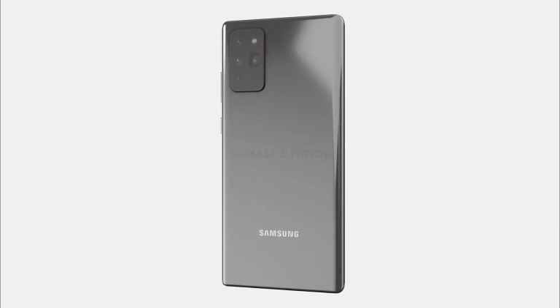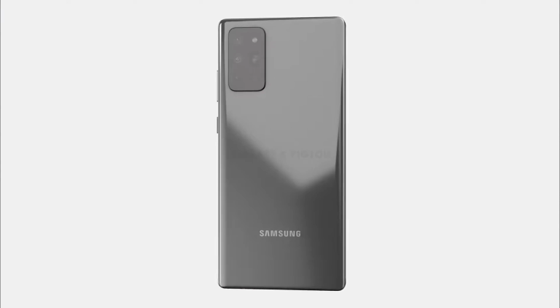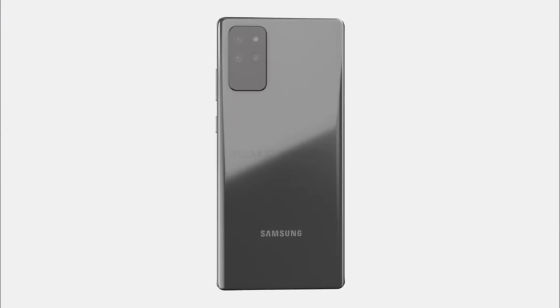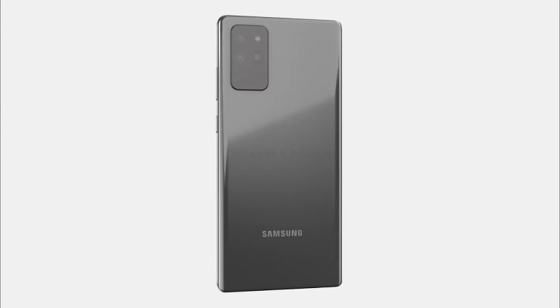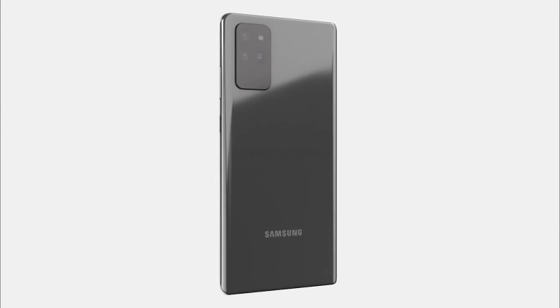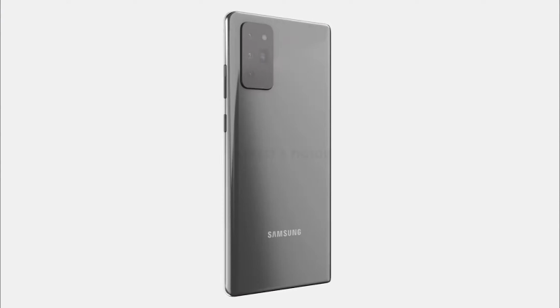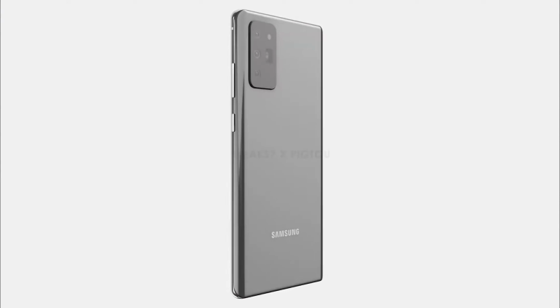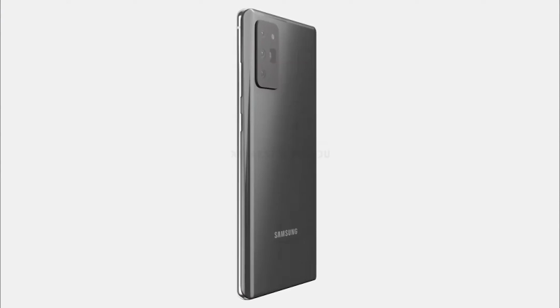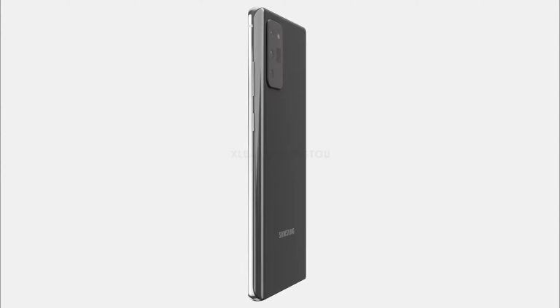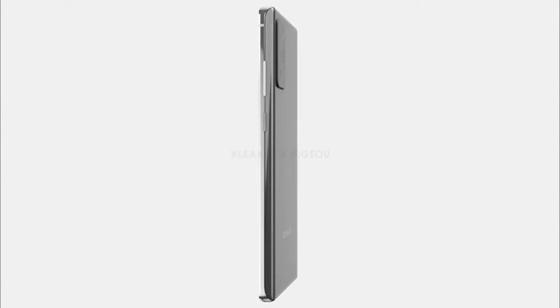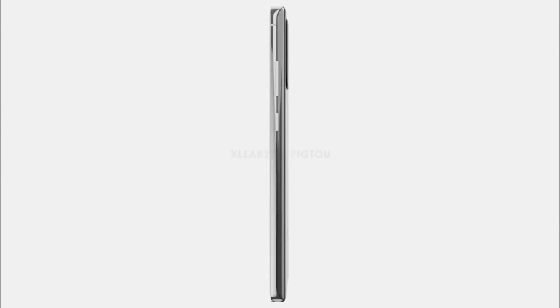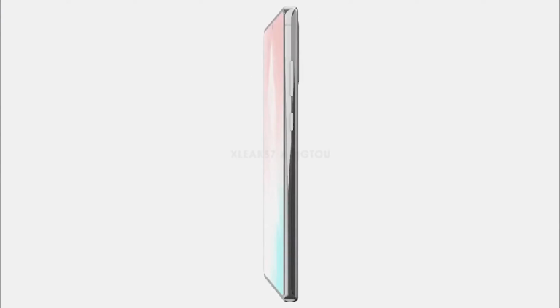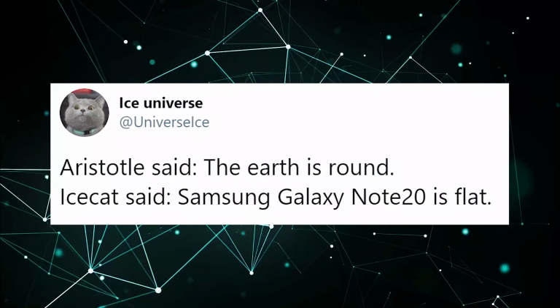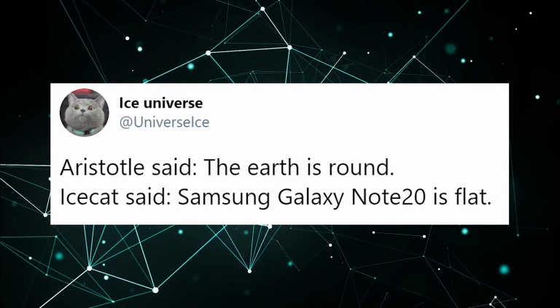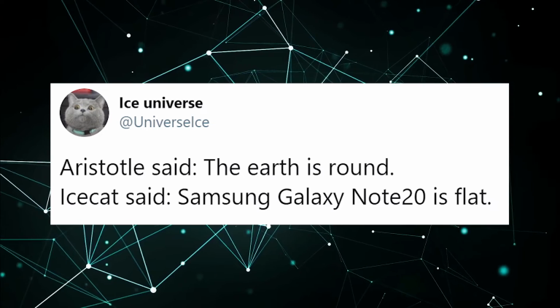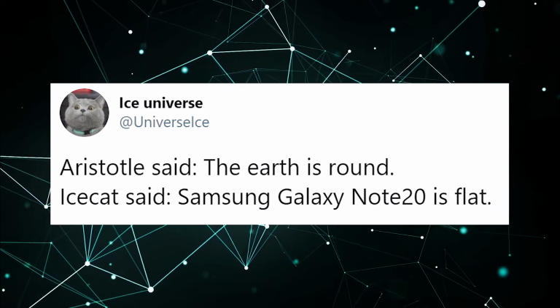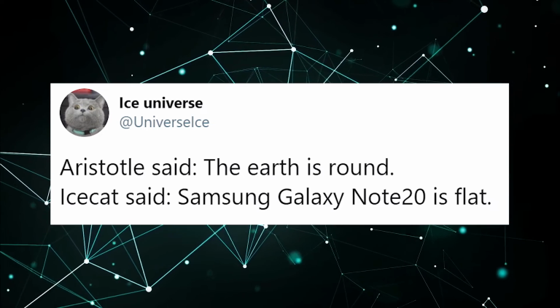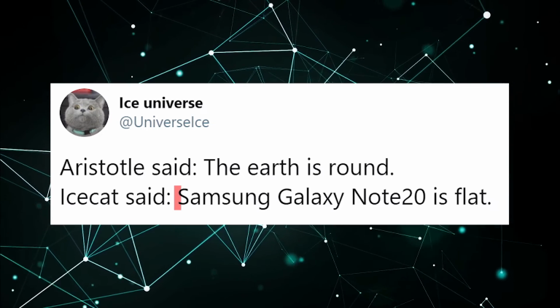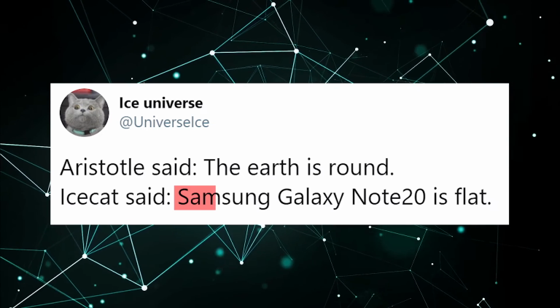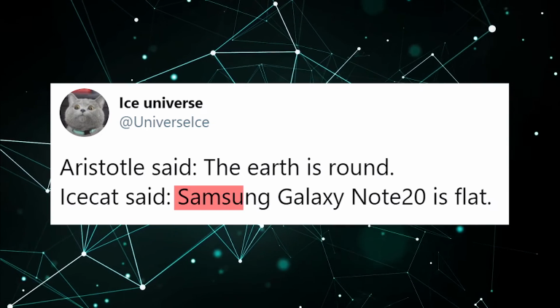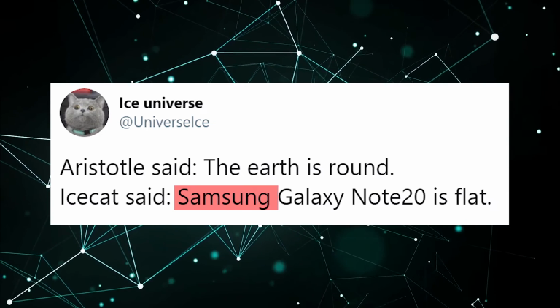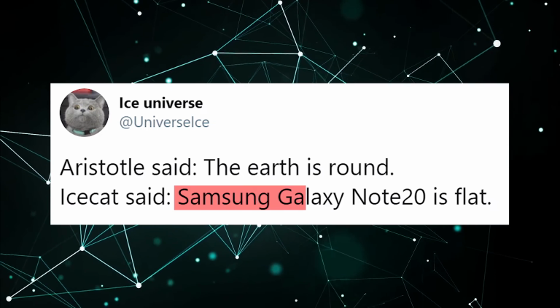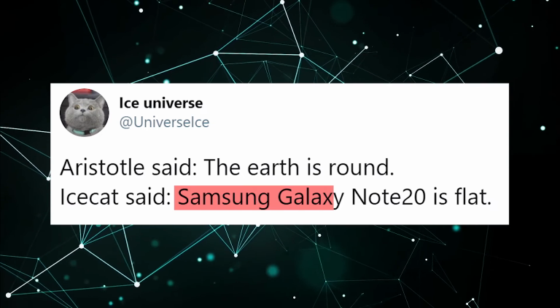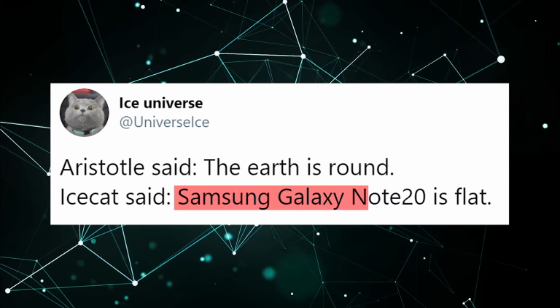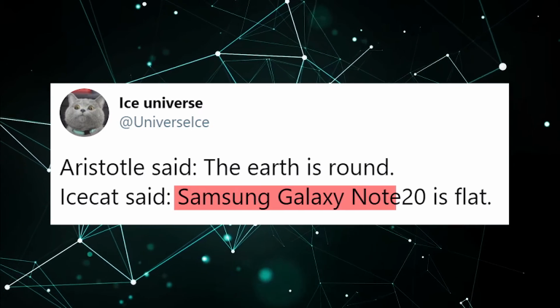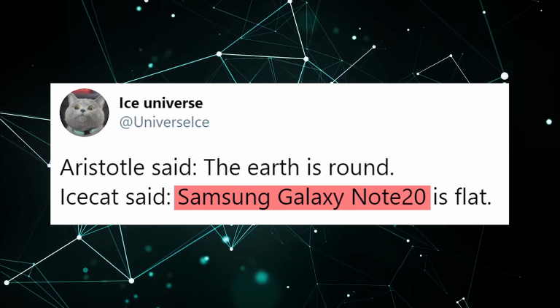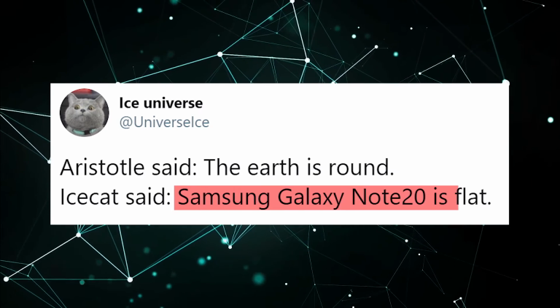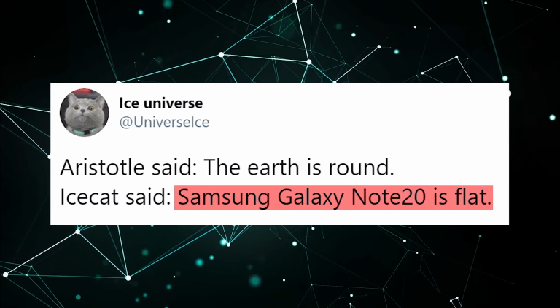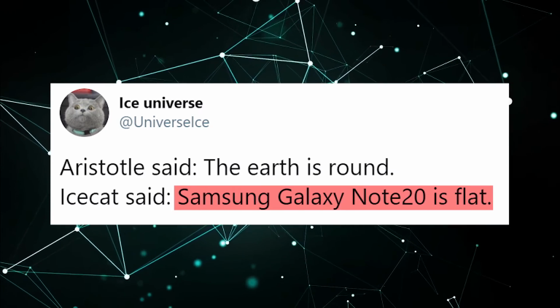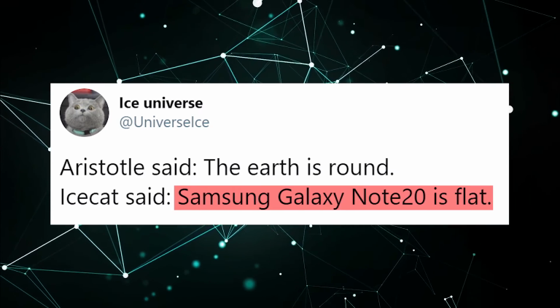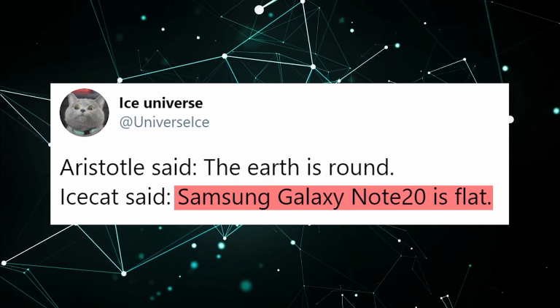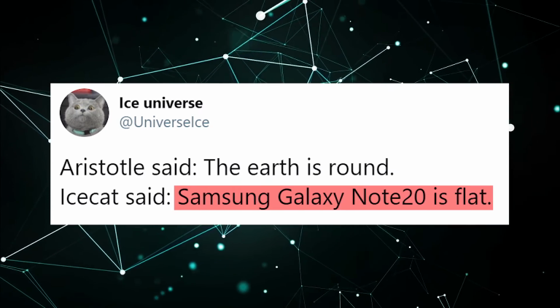Ice Universe, who we do trust, also confirmed that the Galaxy Note 20 will be rocking a flat display.